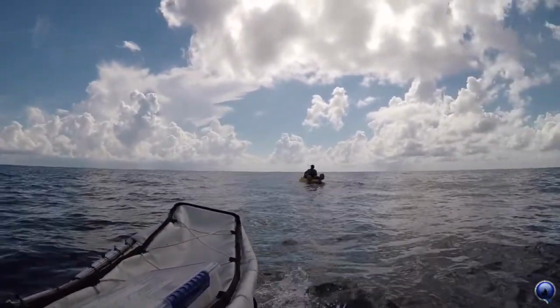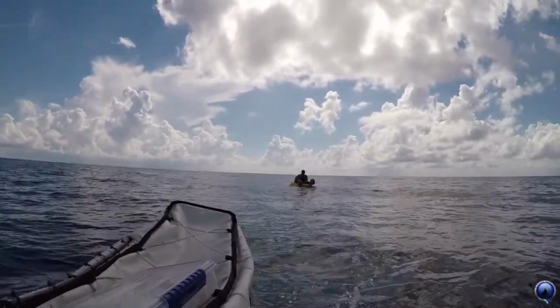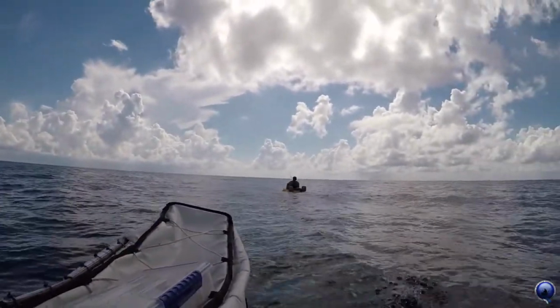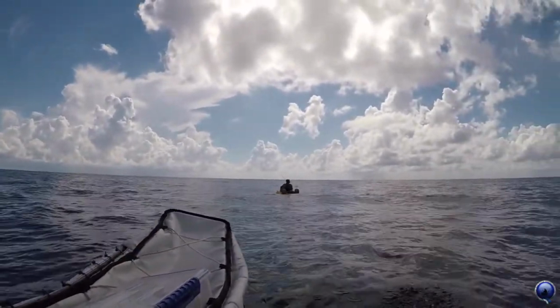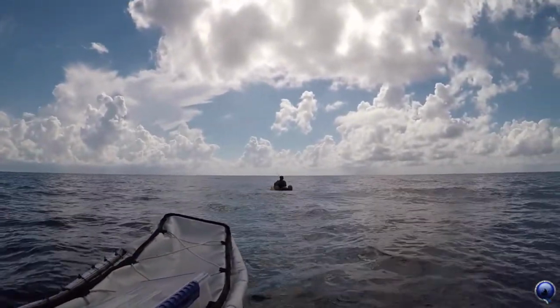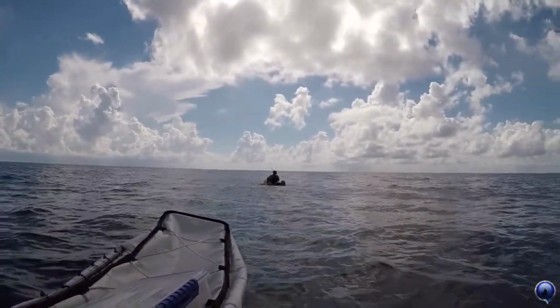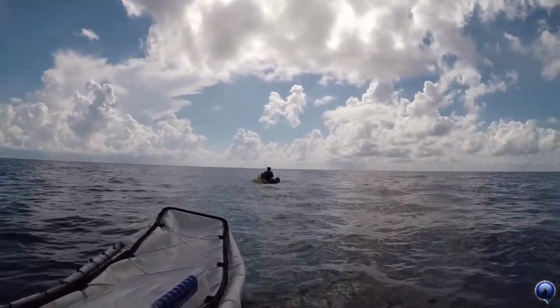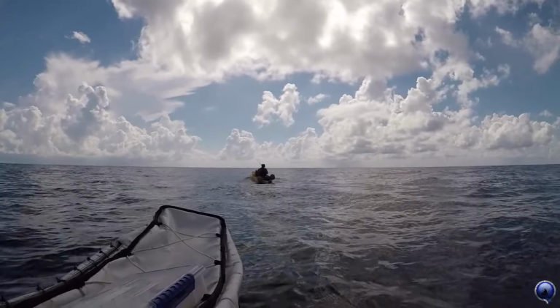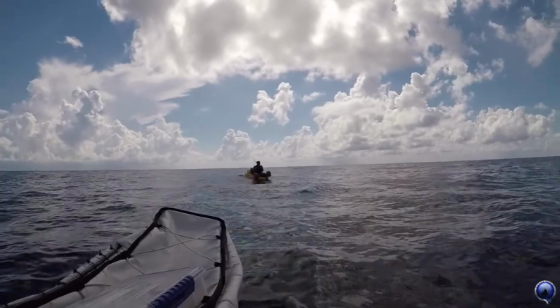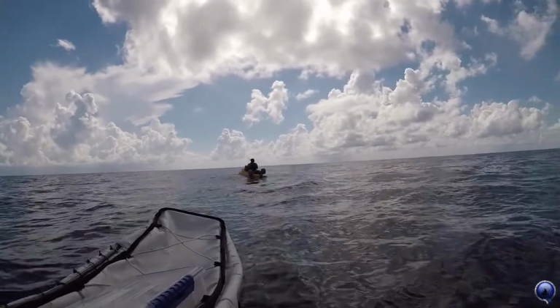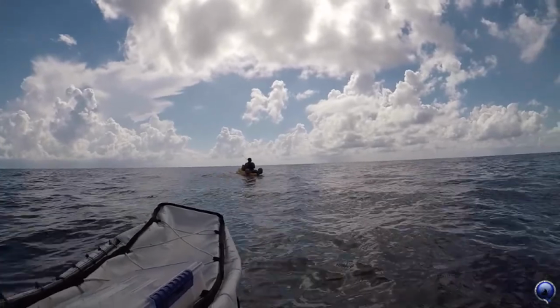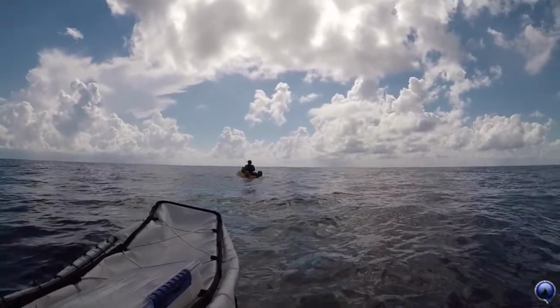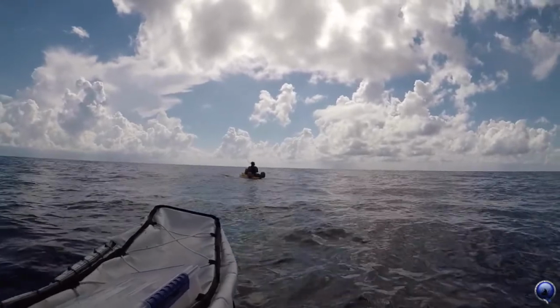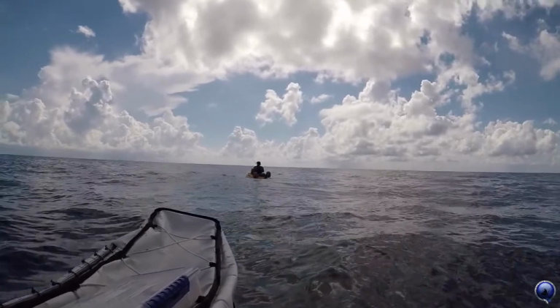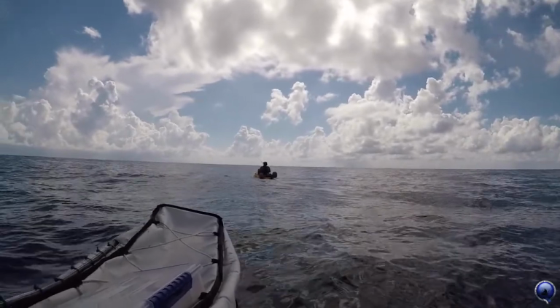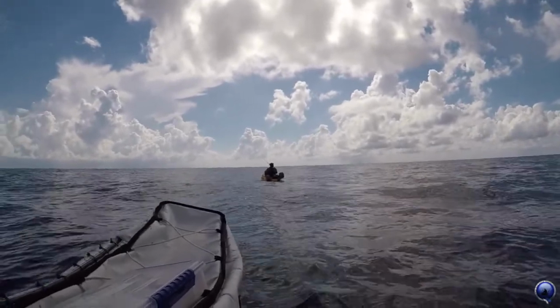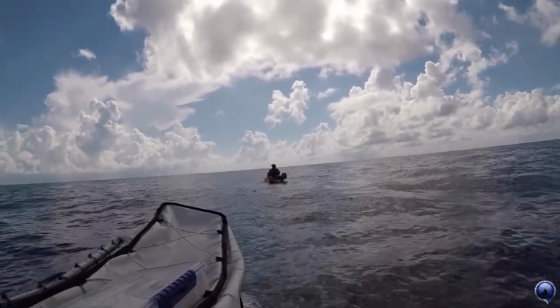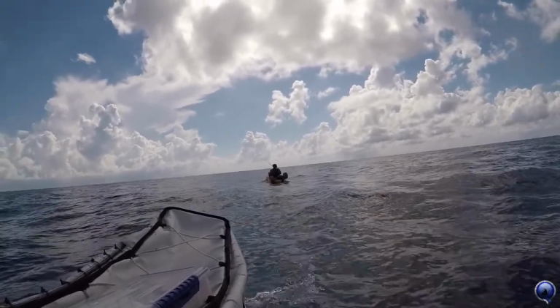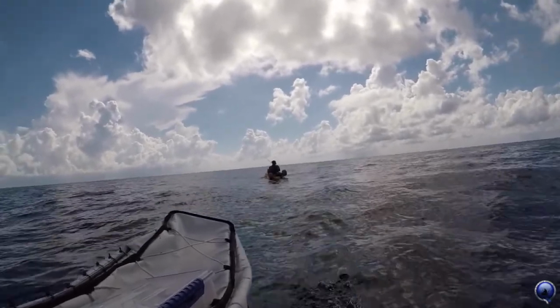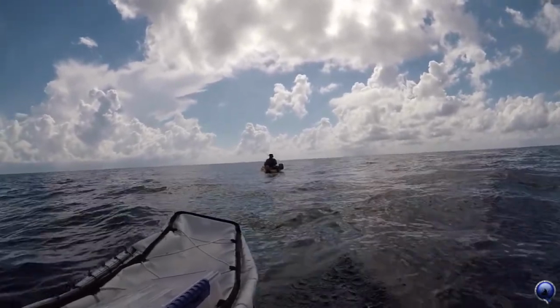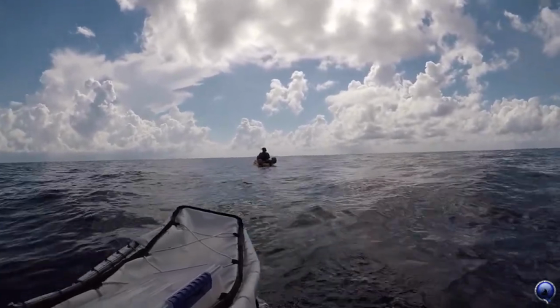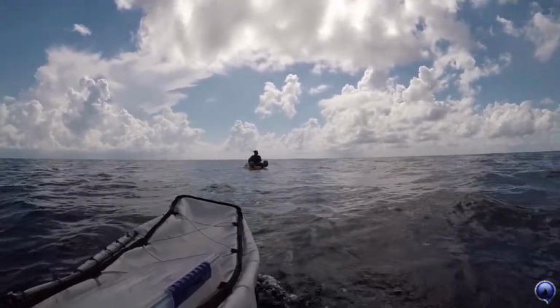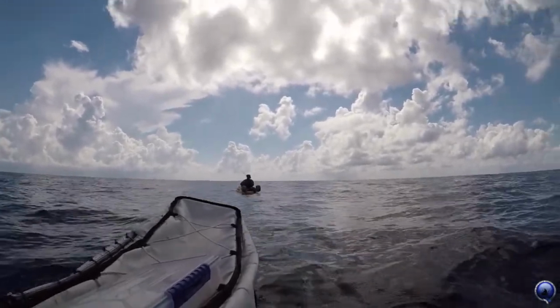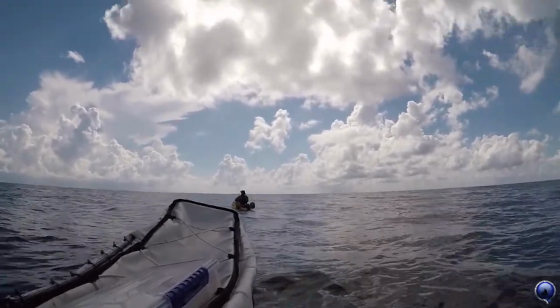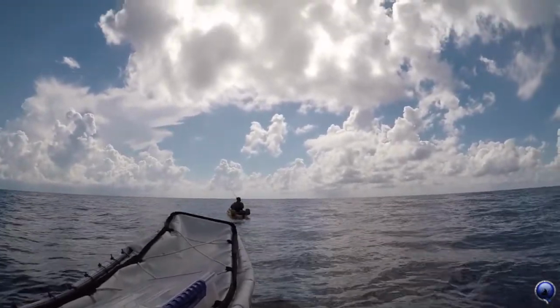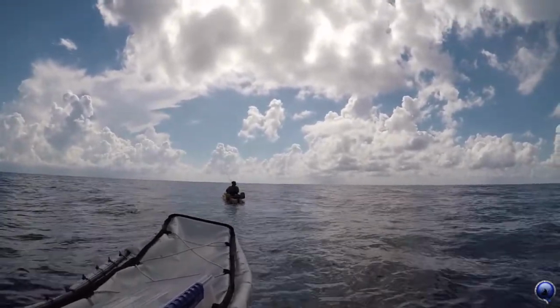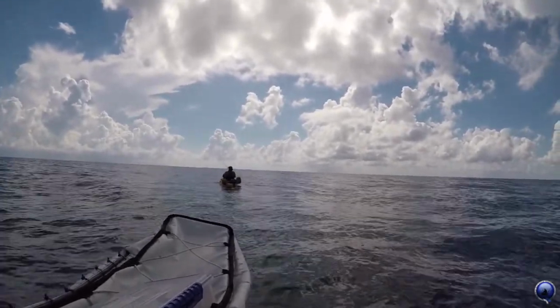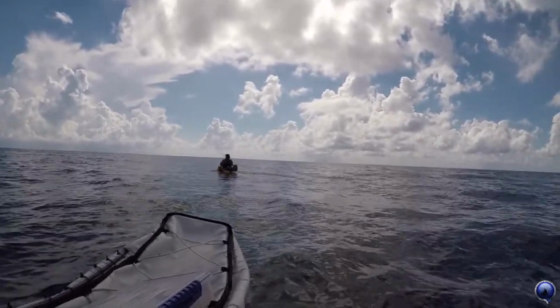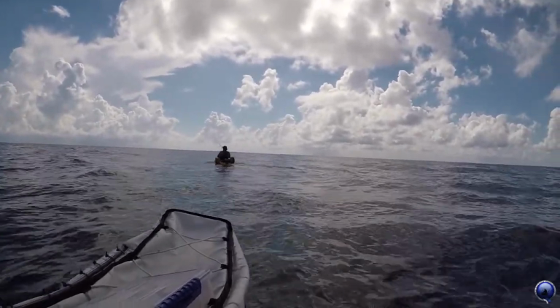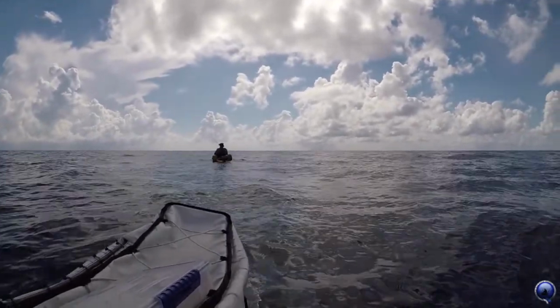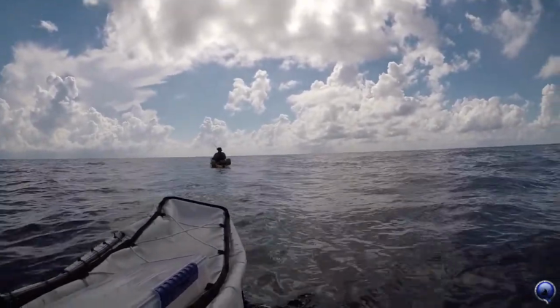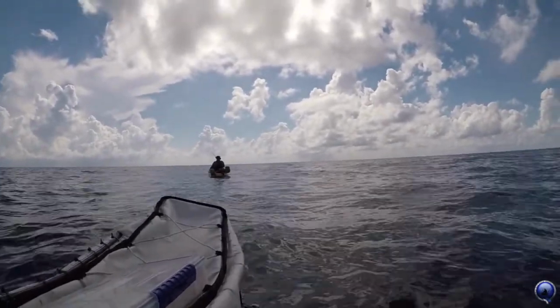It's beautiful when they jump, but it's also stressful when they jump too. Just keep a good bend in that rod — keep a good bend in that rod.